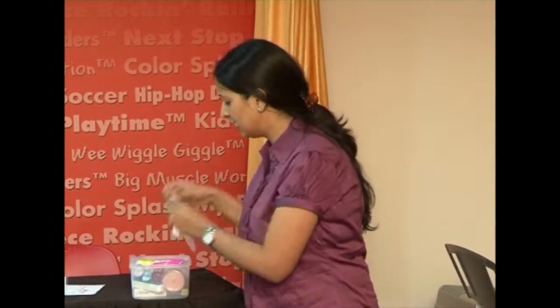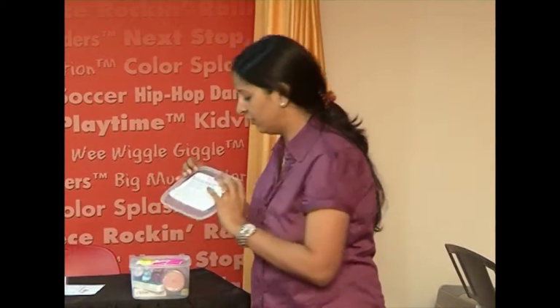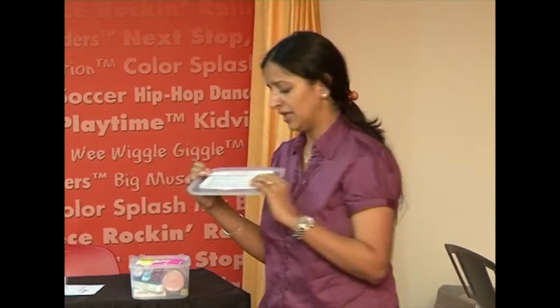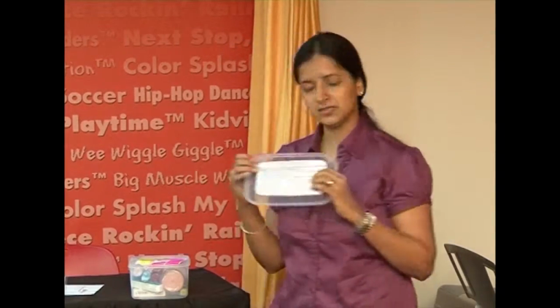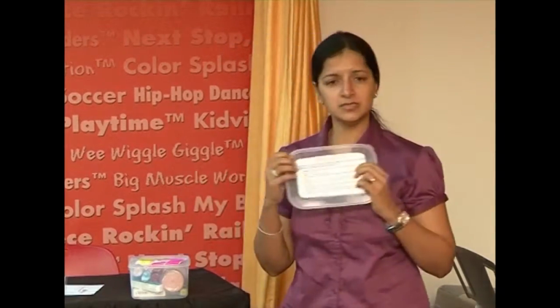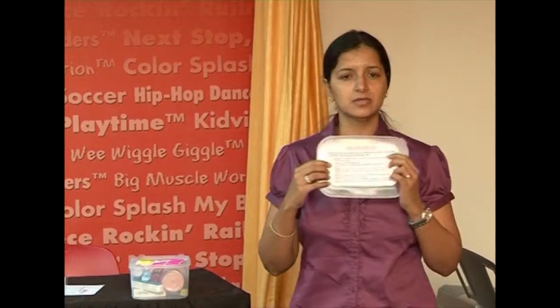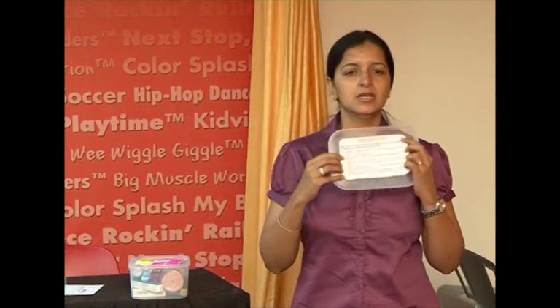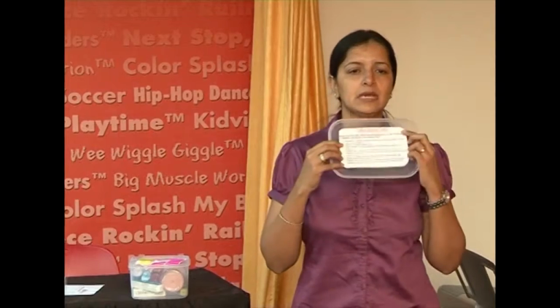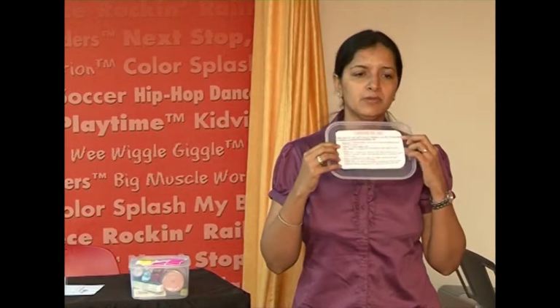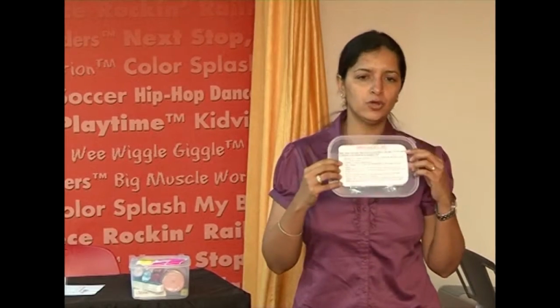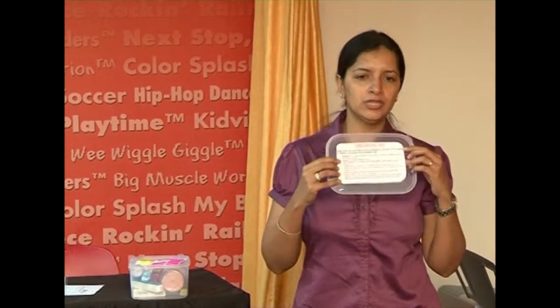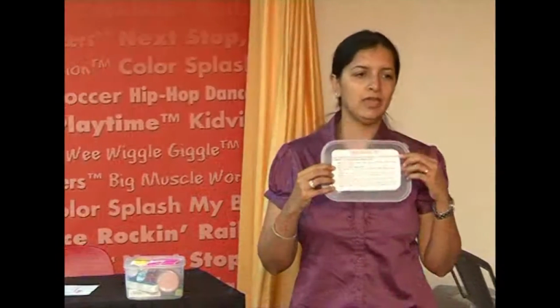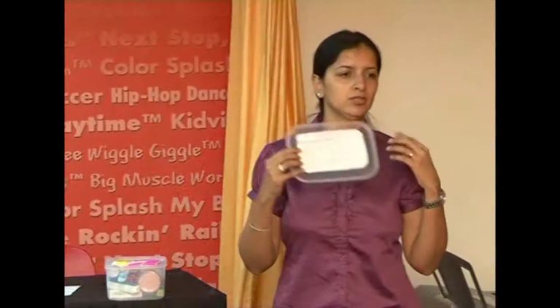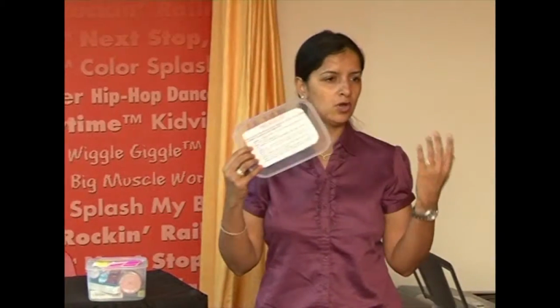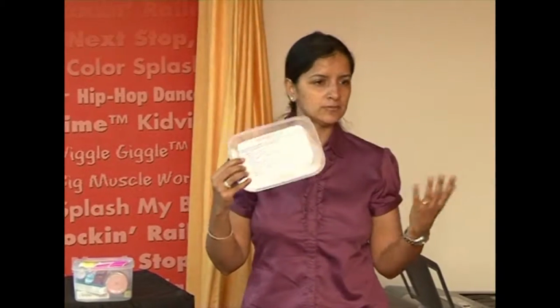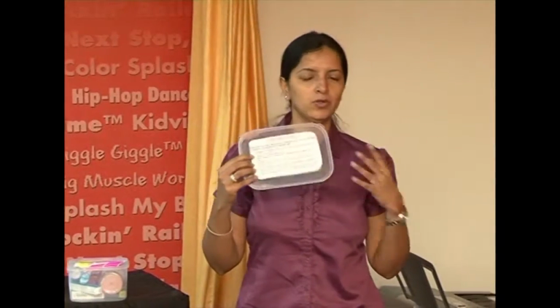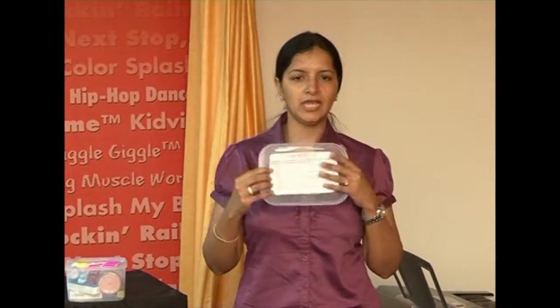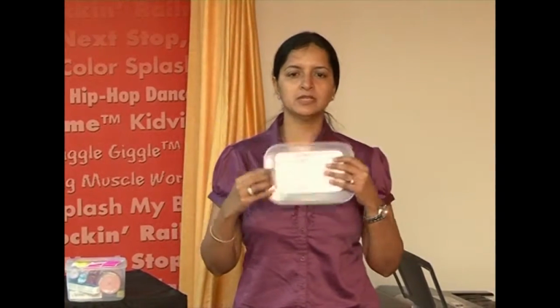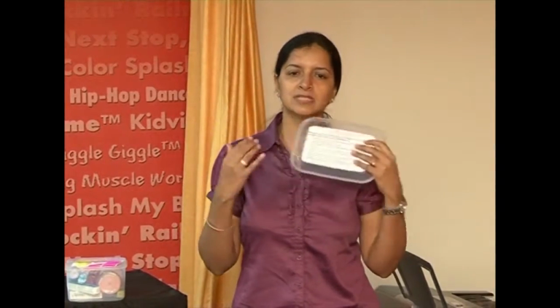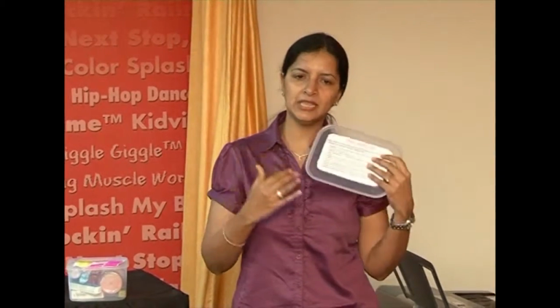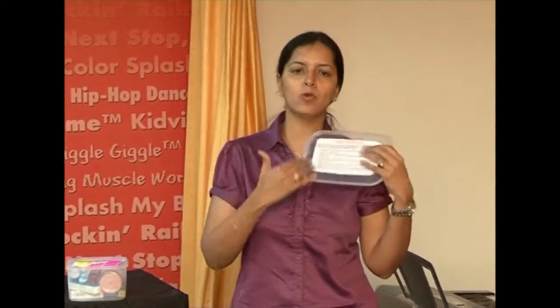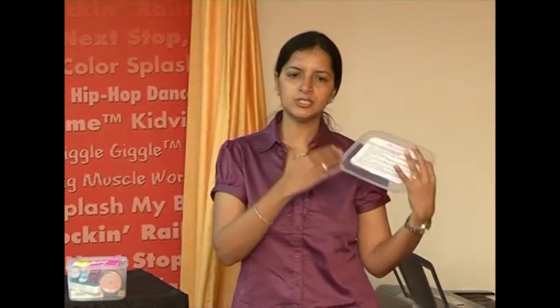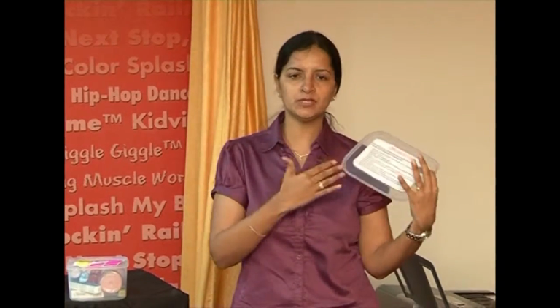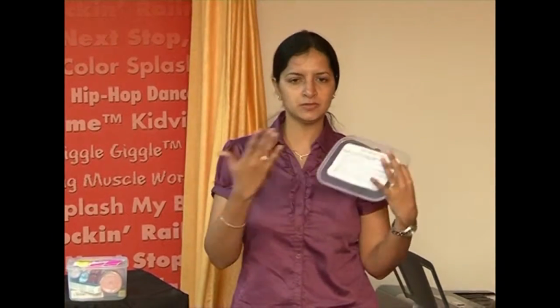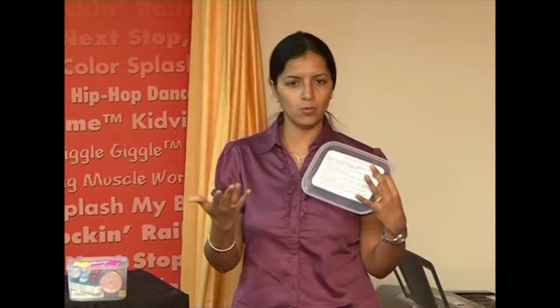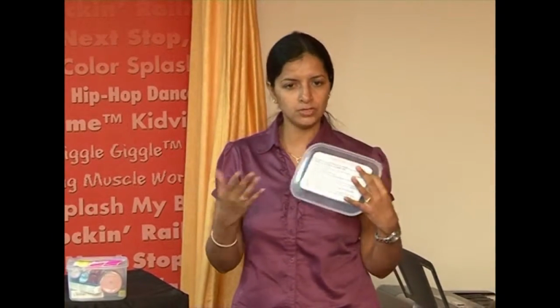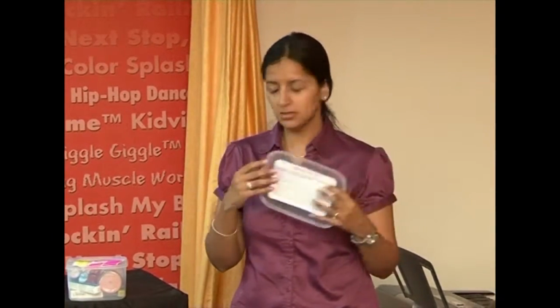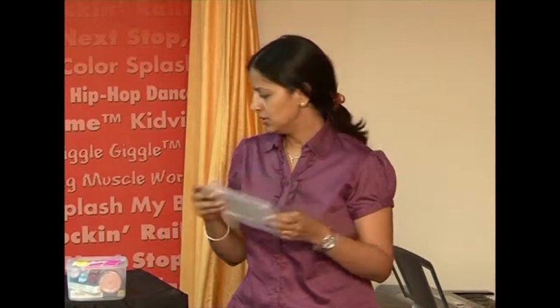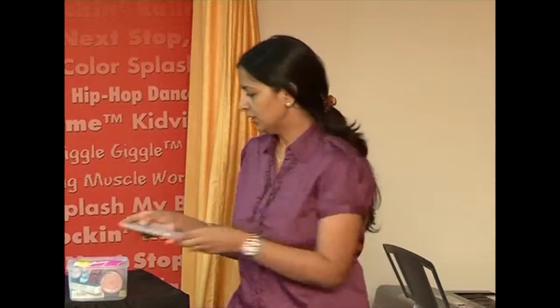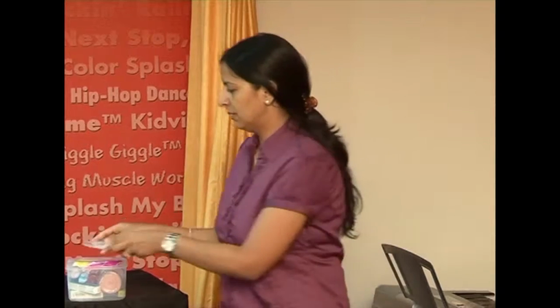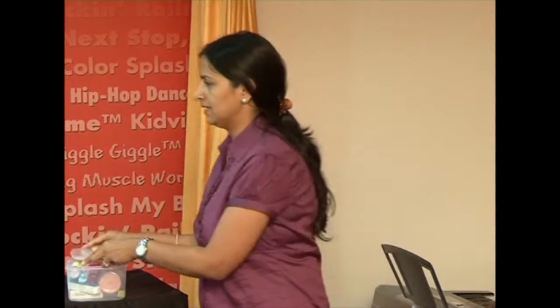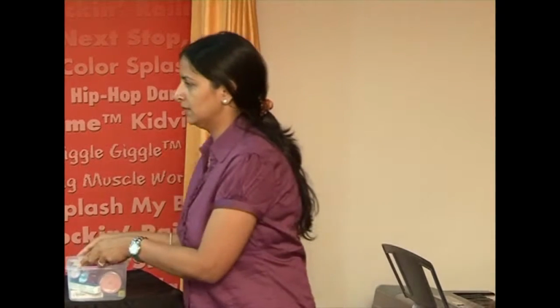Have a key for the medicines. Sometimes if you are not there and it's your husband or the caretaker, let them know which medicine is for what. Don't keep them guessing.